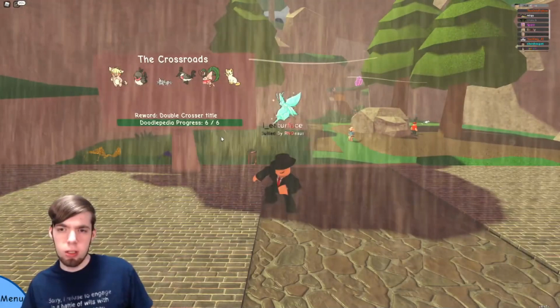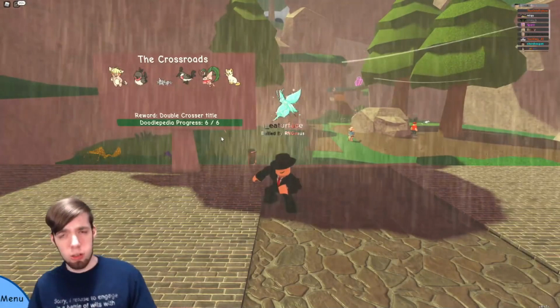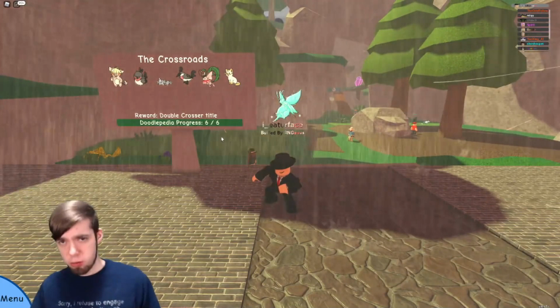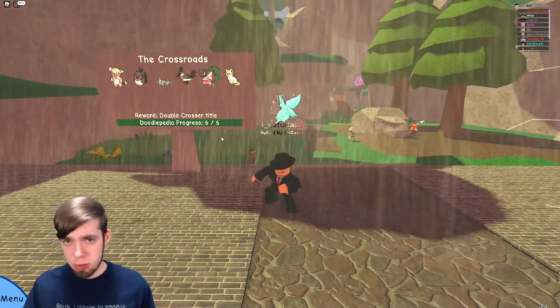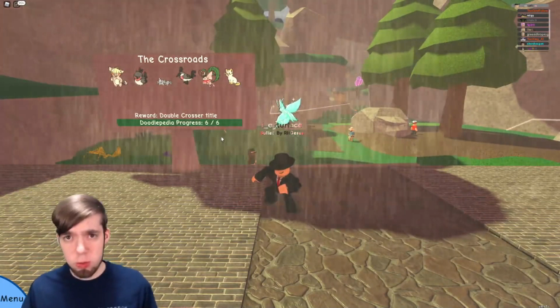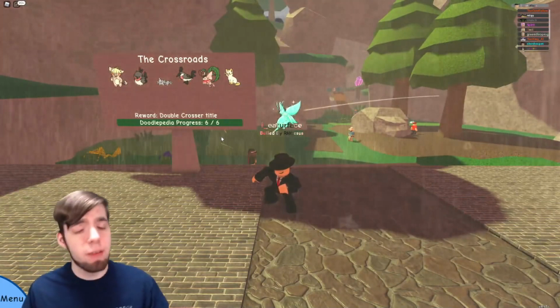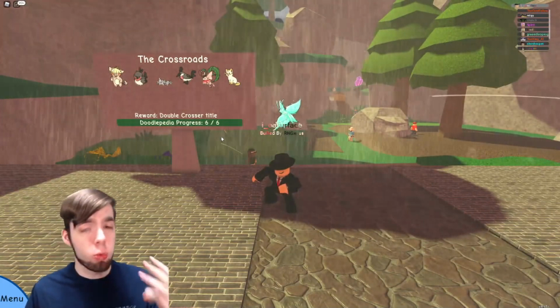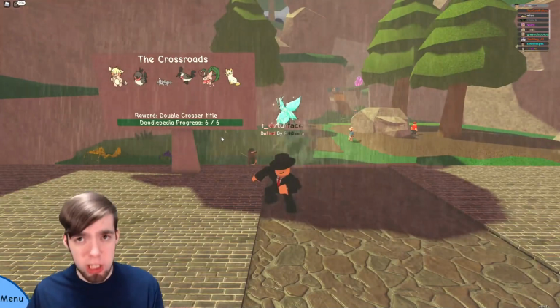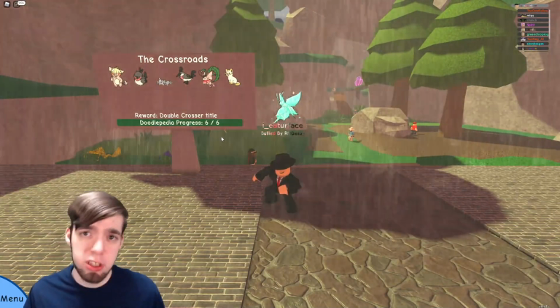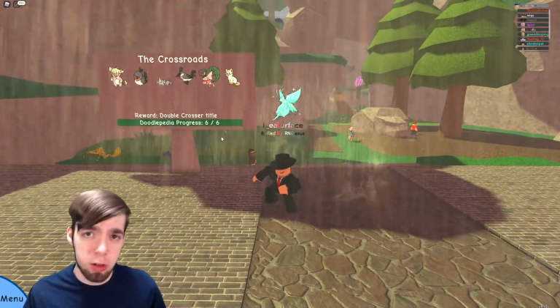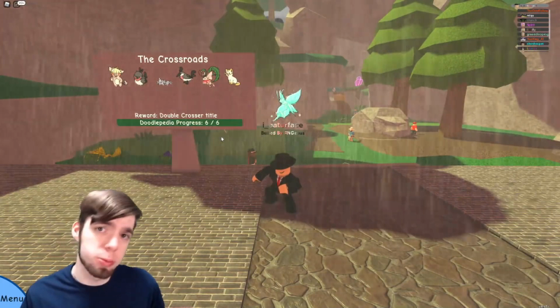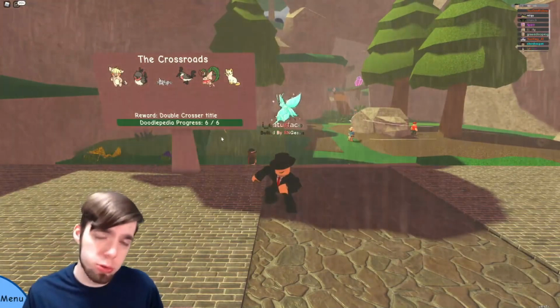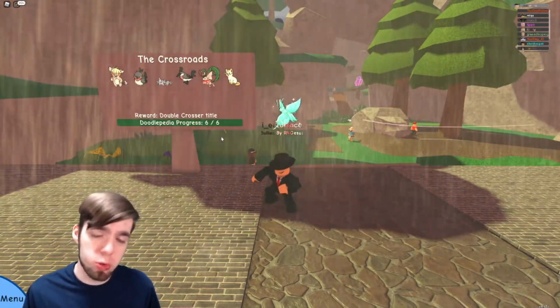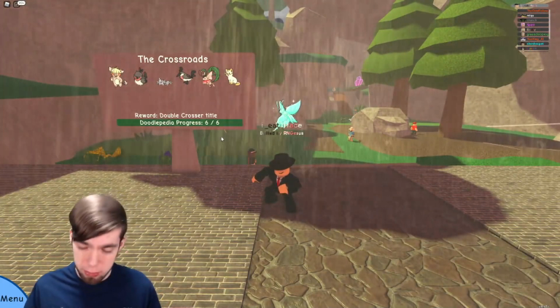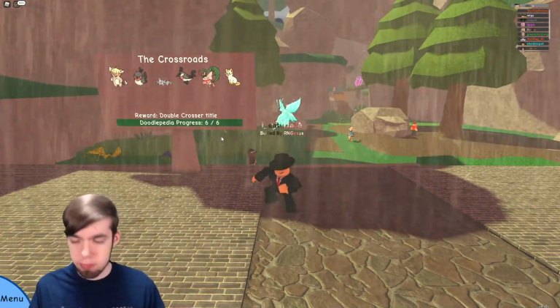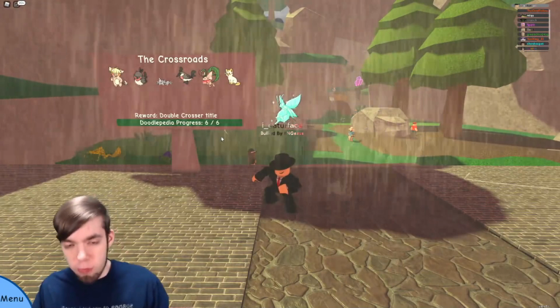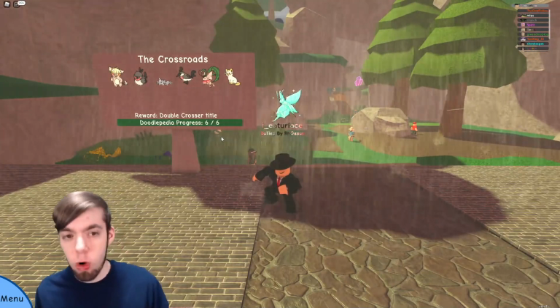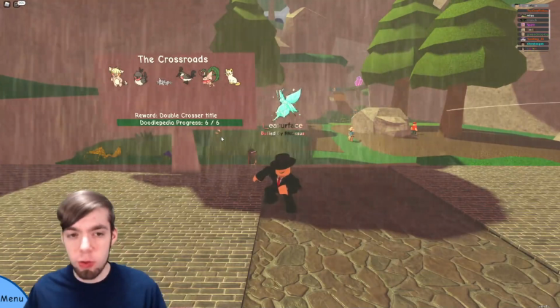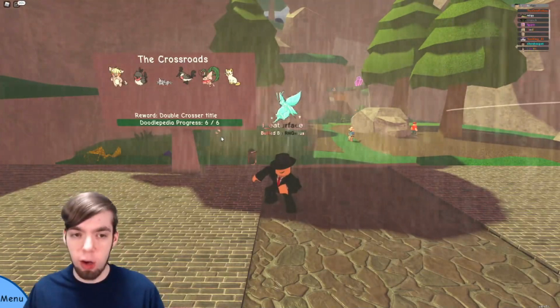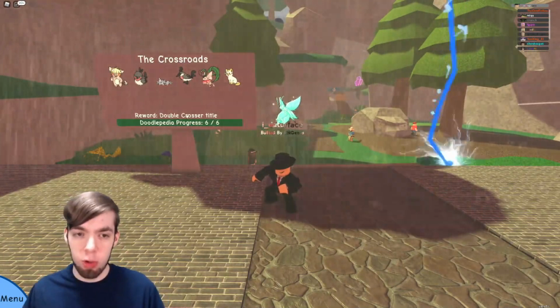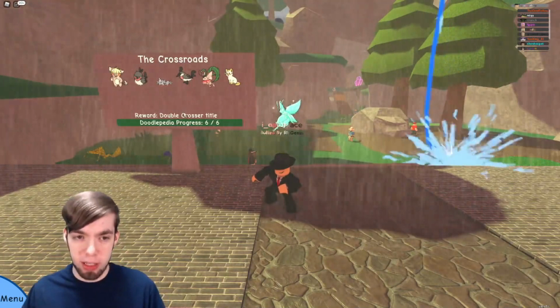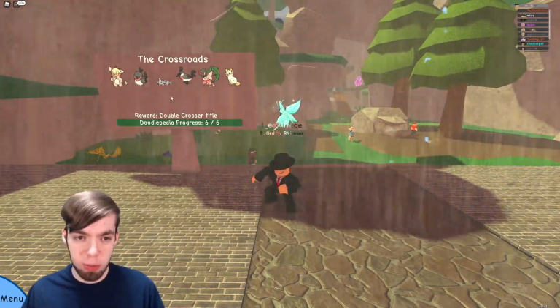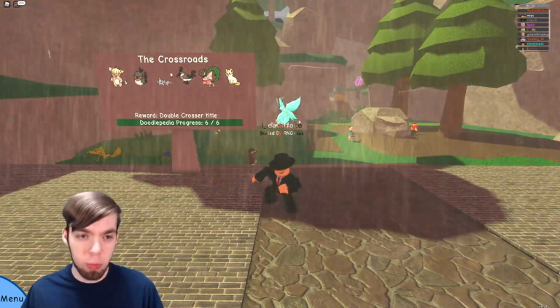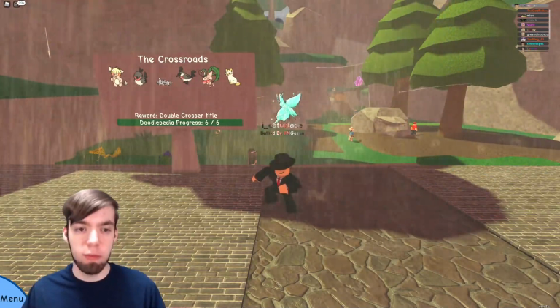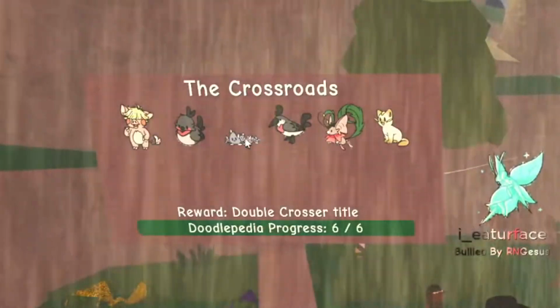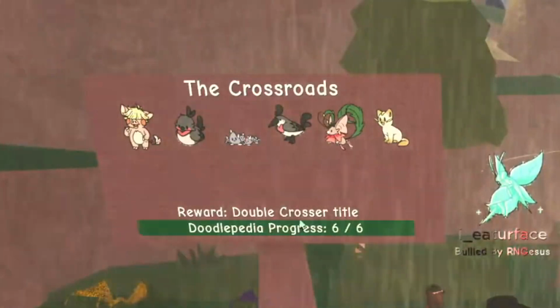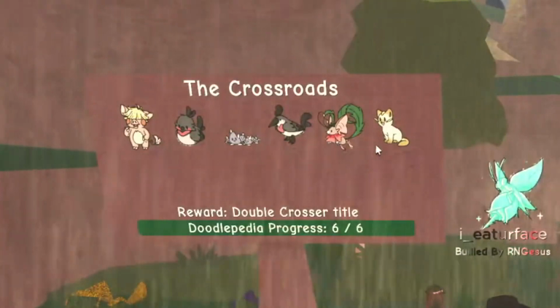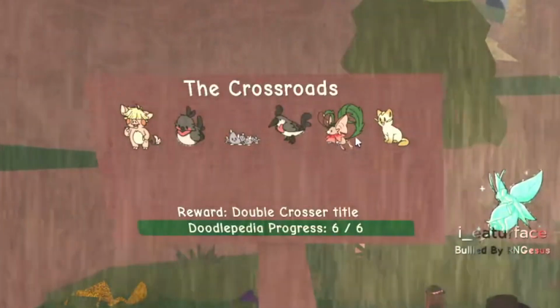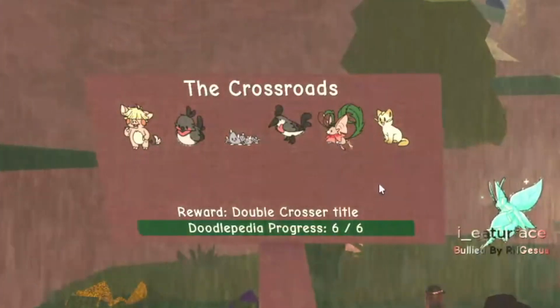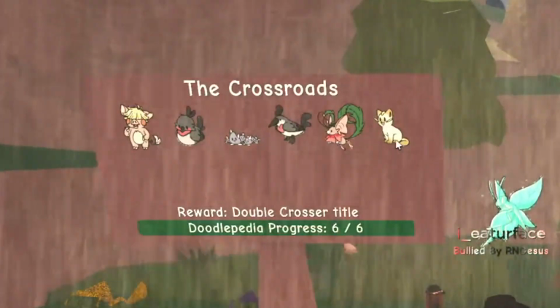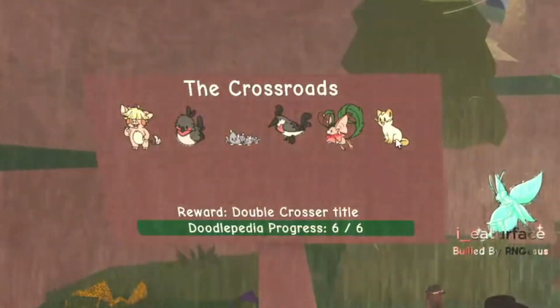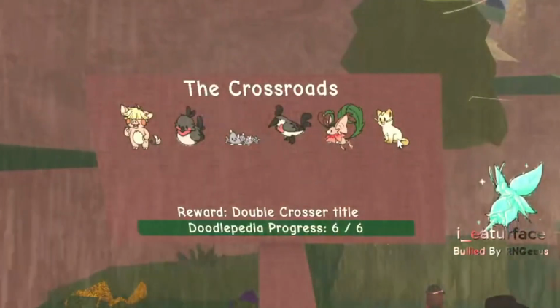Here in the Crossroads, we have three new encounterable Doodles — four if you count Borback here — but we have Peblet, Springling, and Glimu.